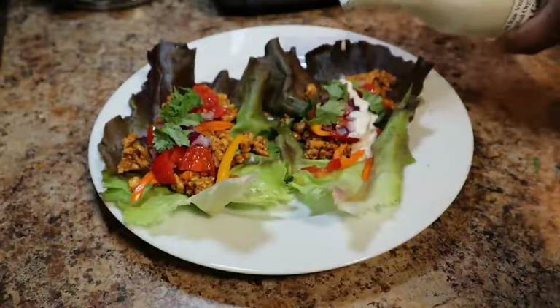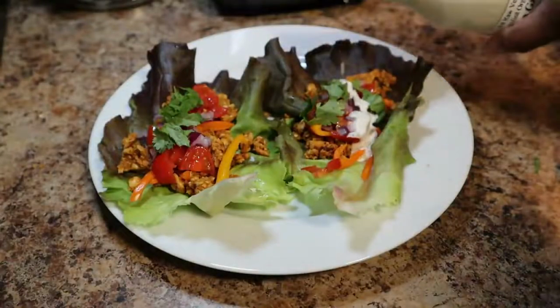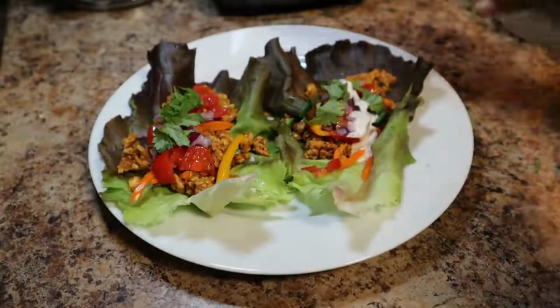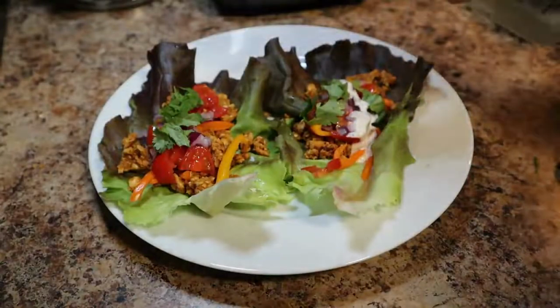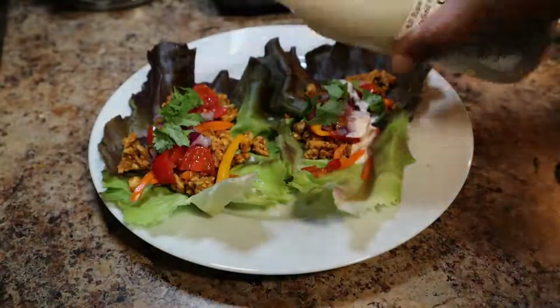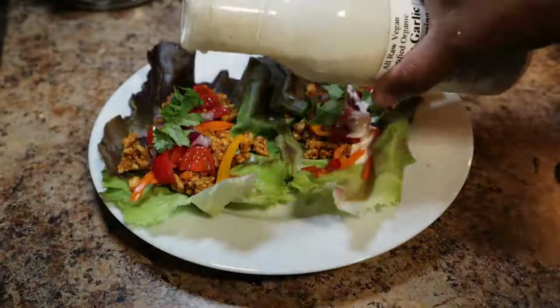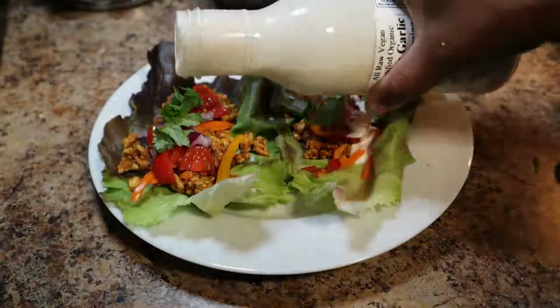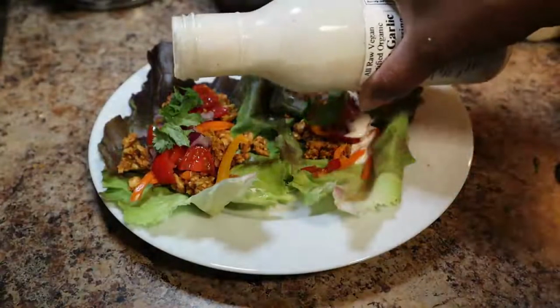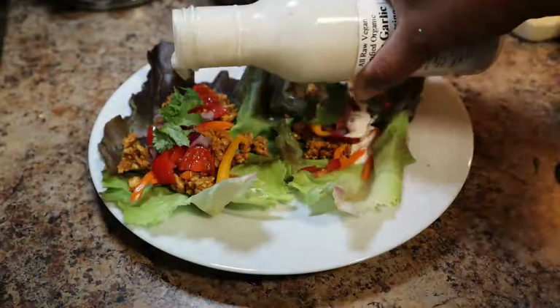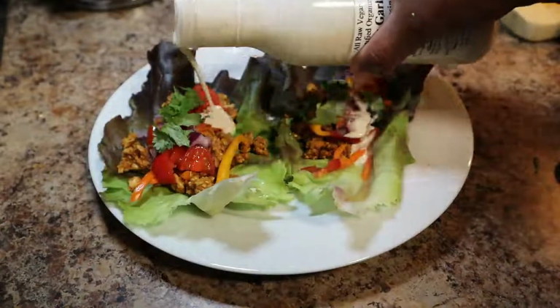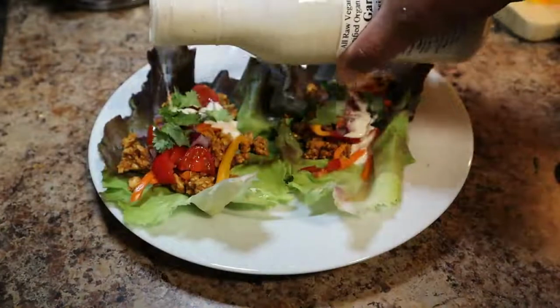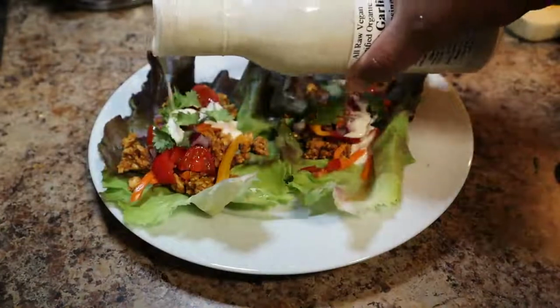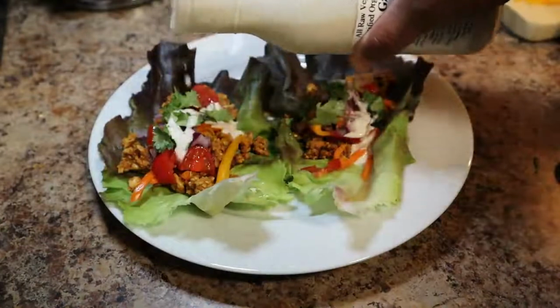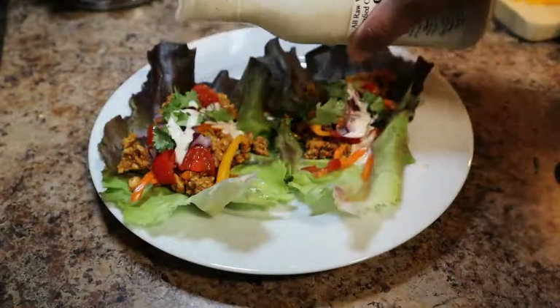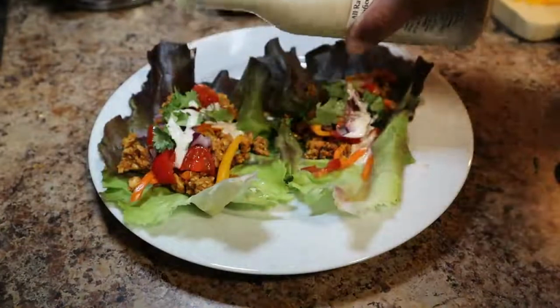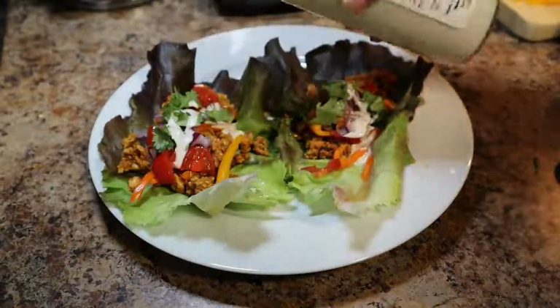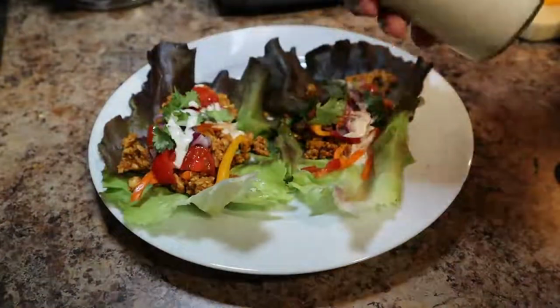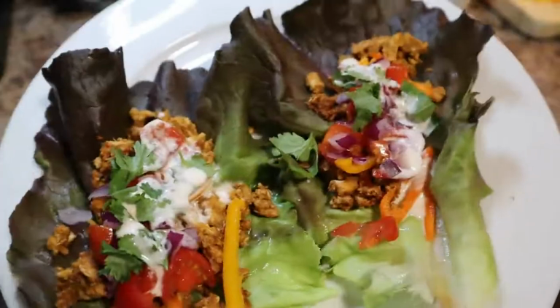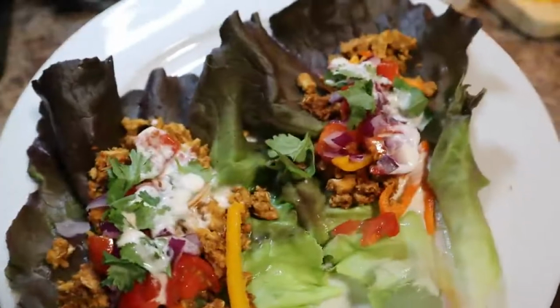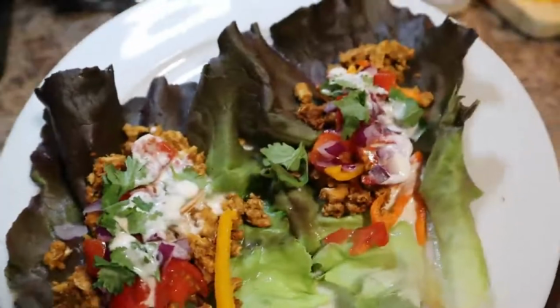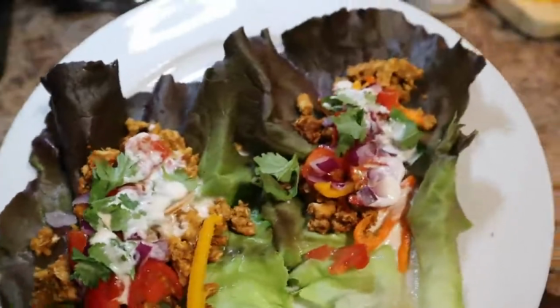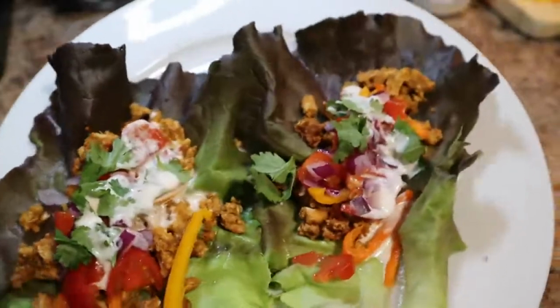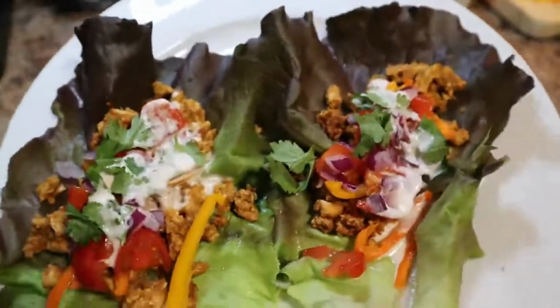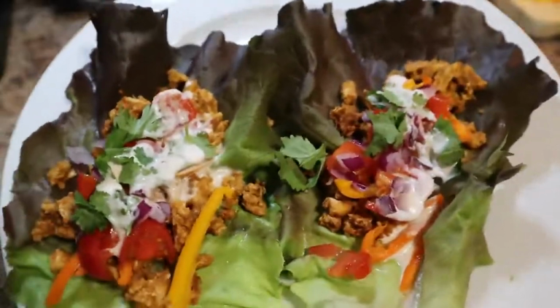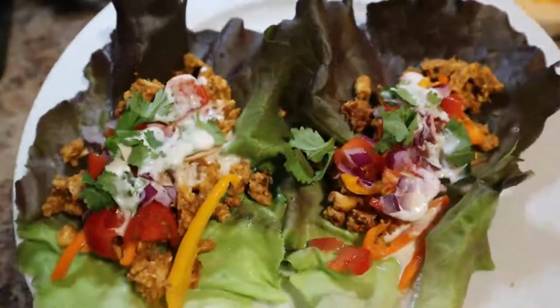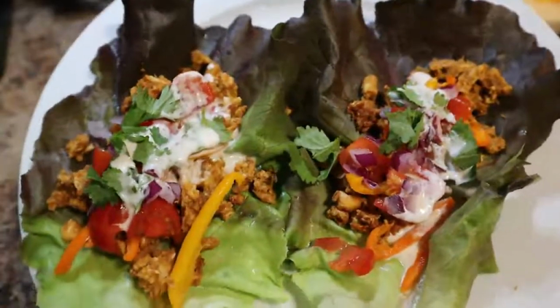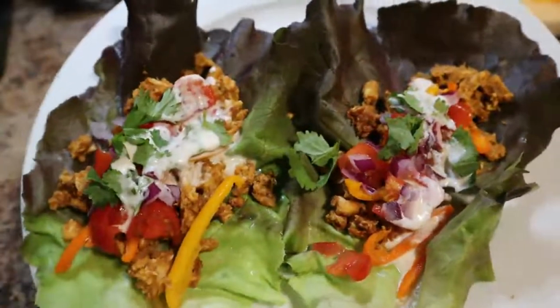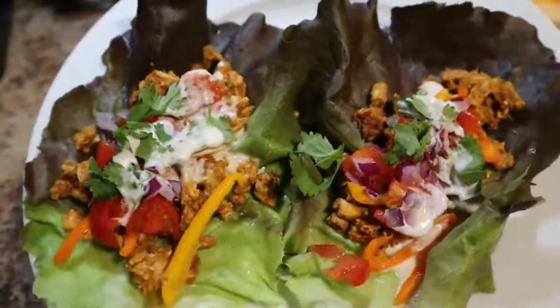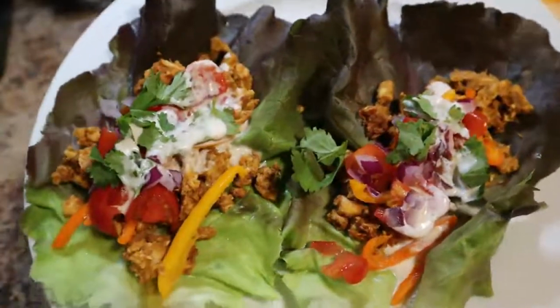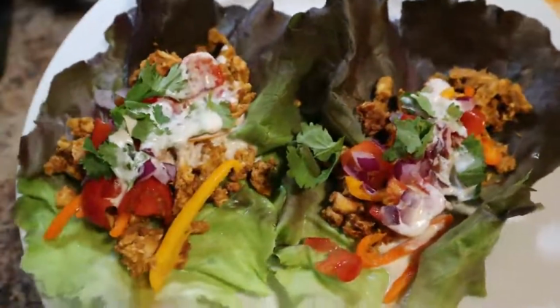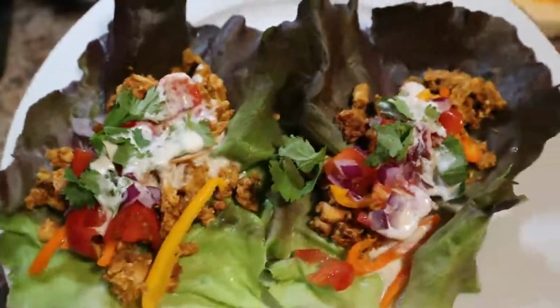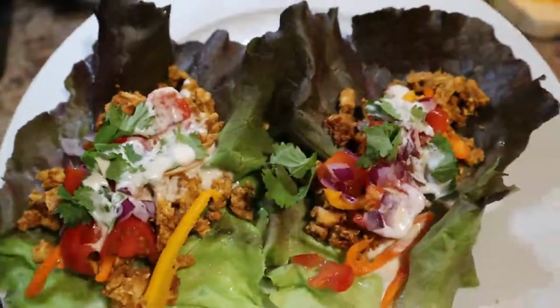That lemon garlic tahini dressing just kicked it up a whole other notch — it was delicious.